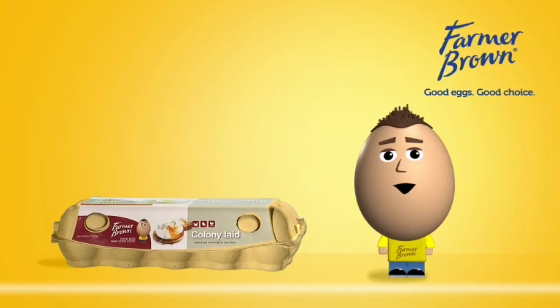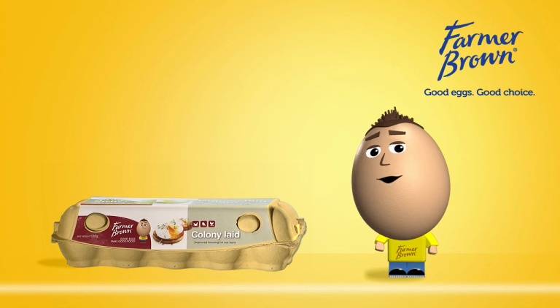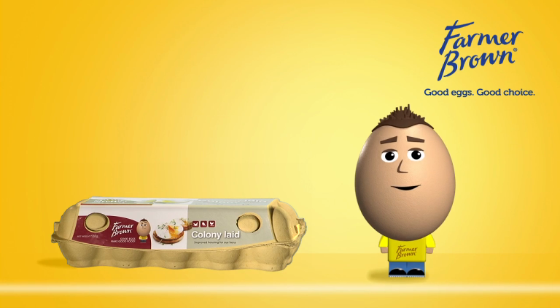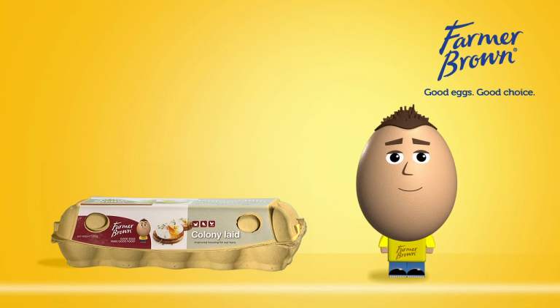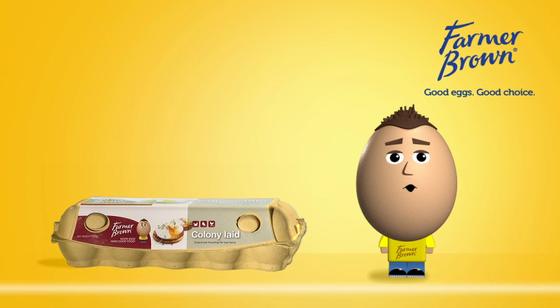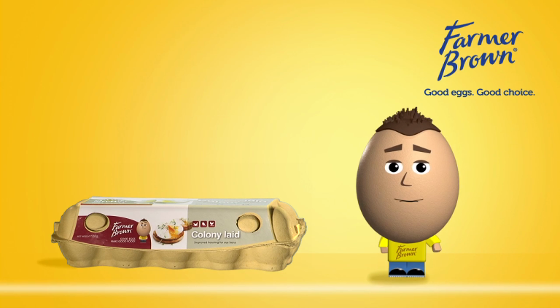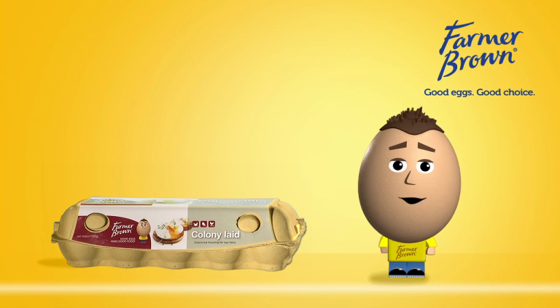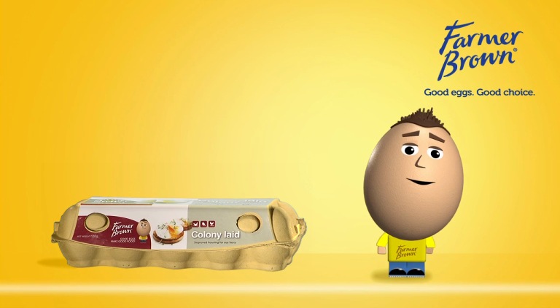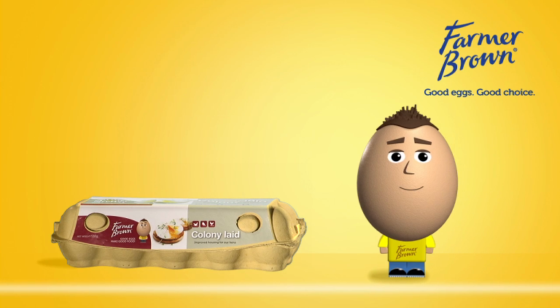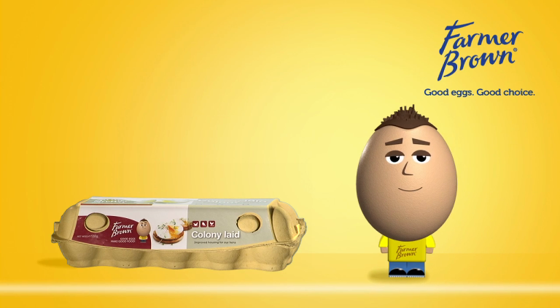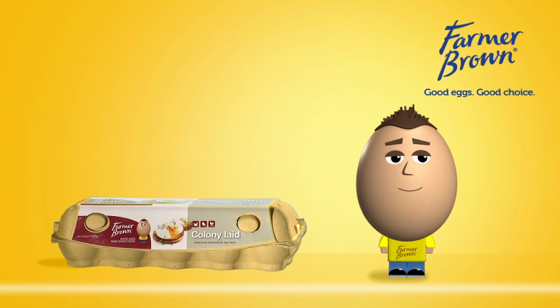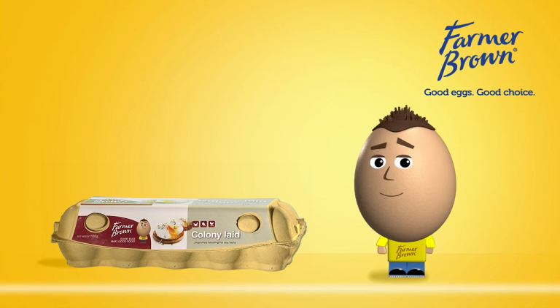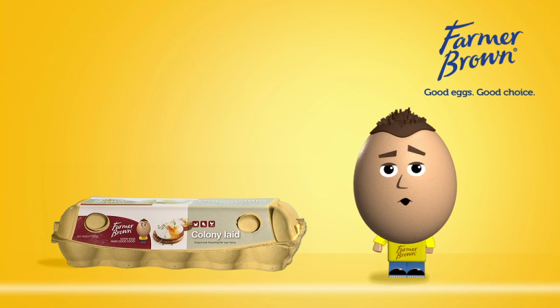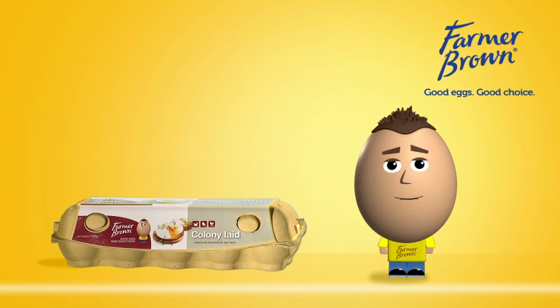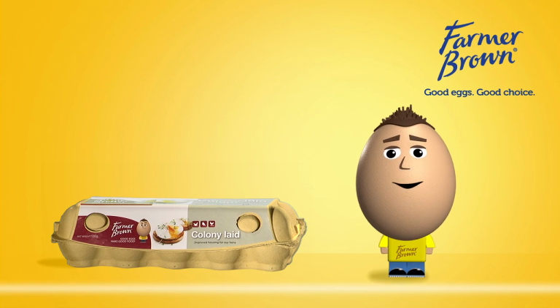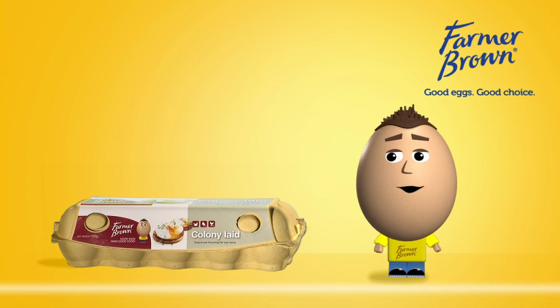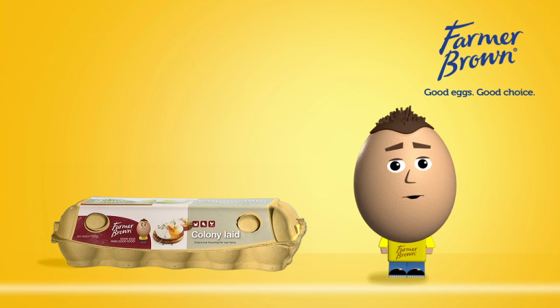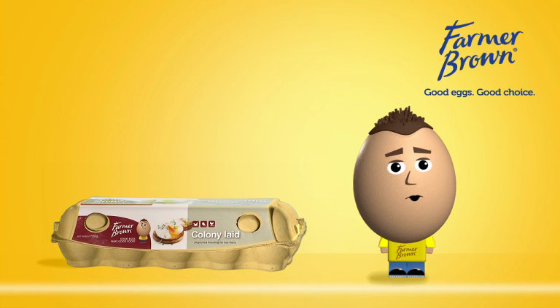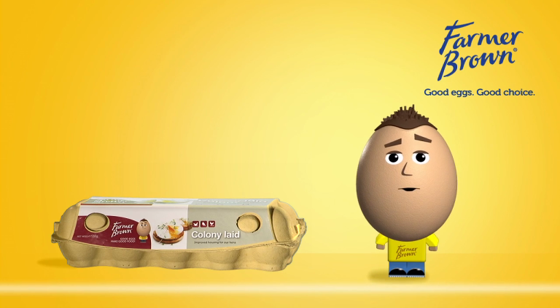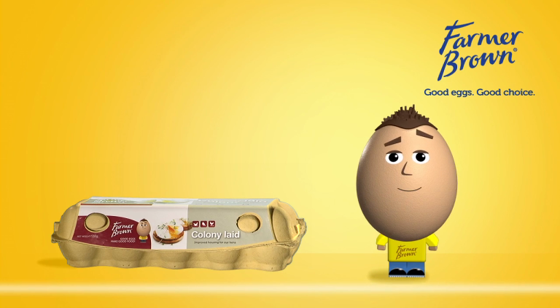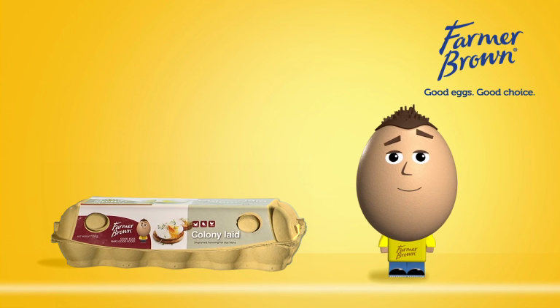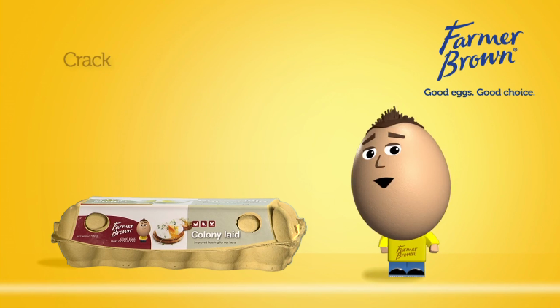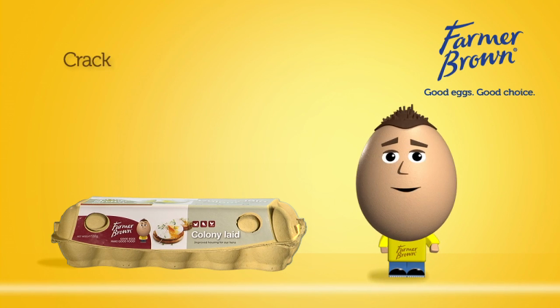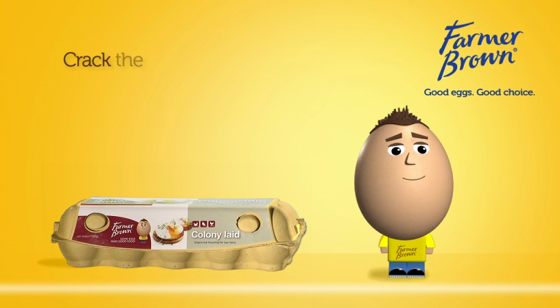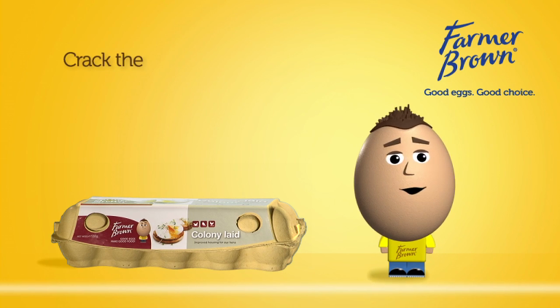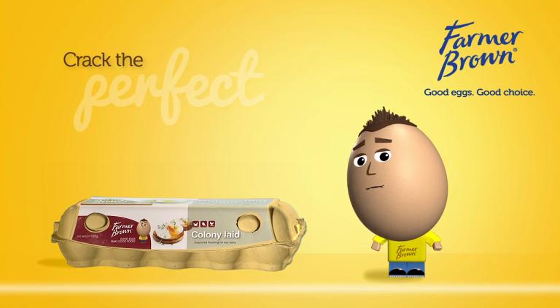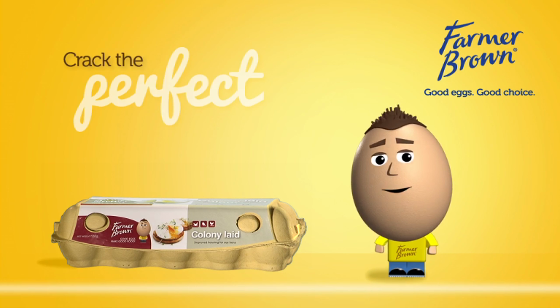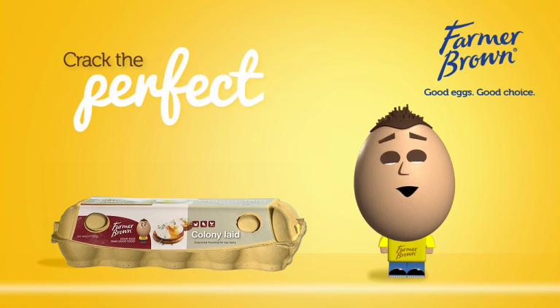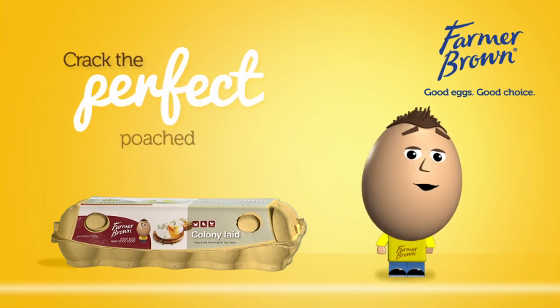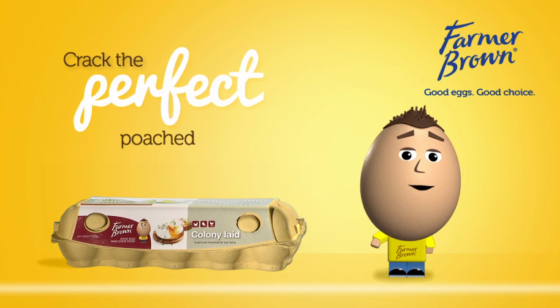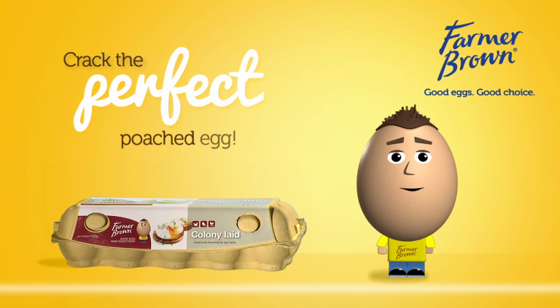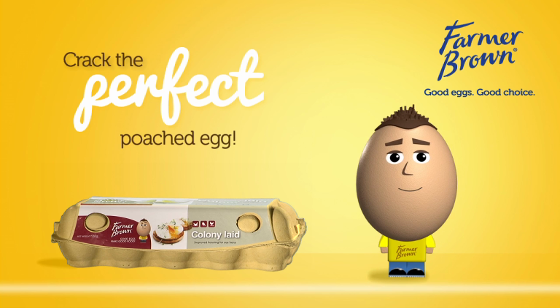Hi, I'm Brownie, and I'm going to help you crack the perfect poached egg.